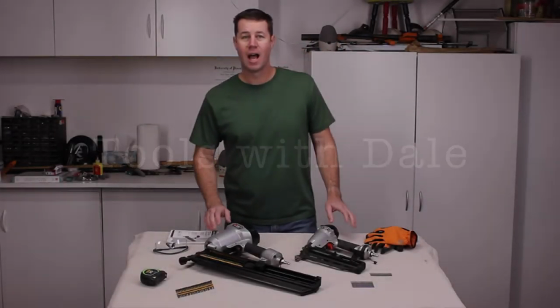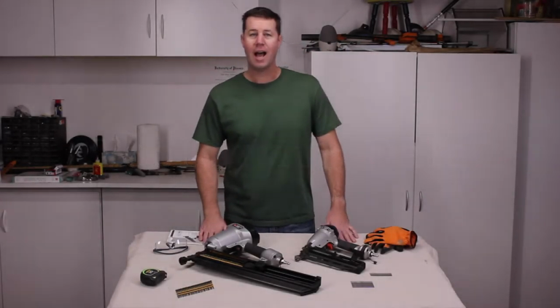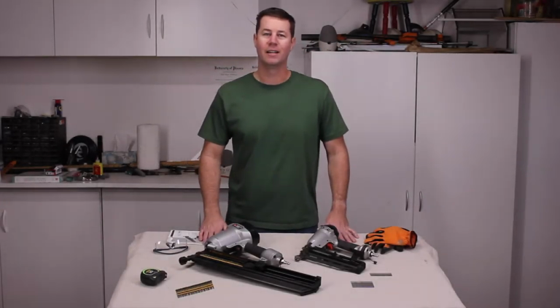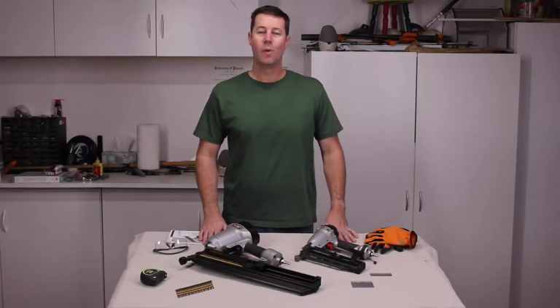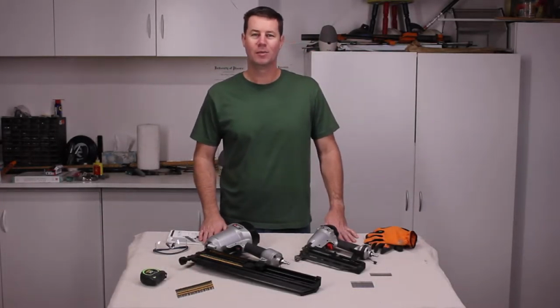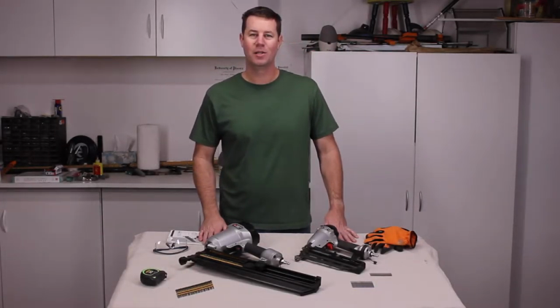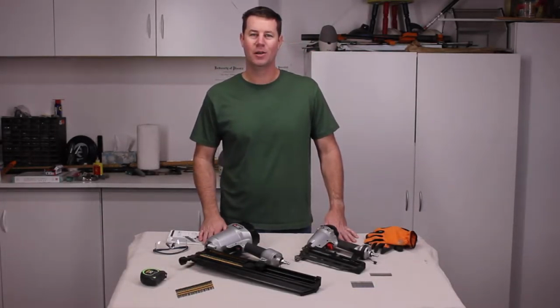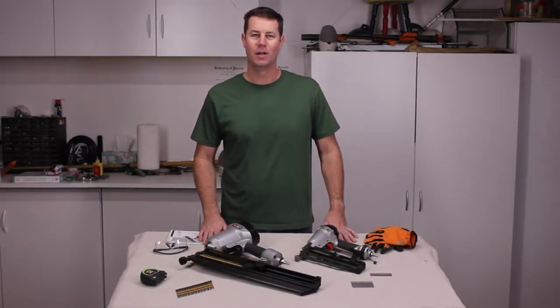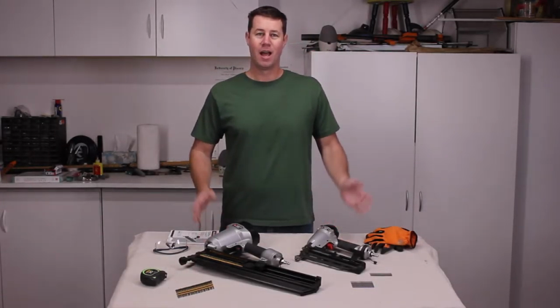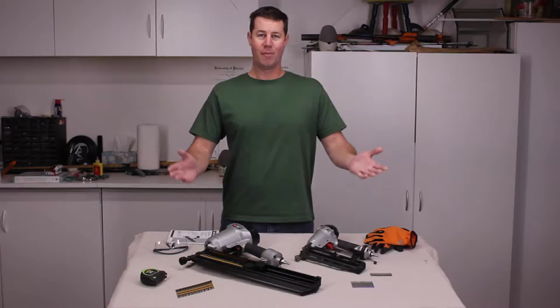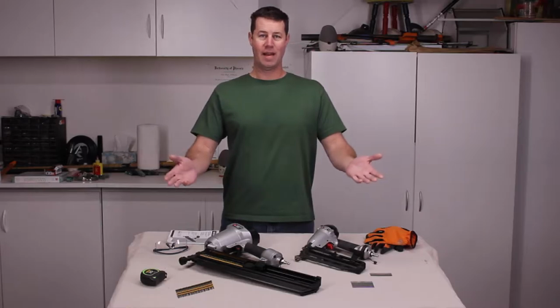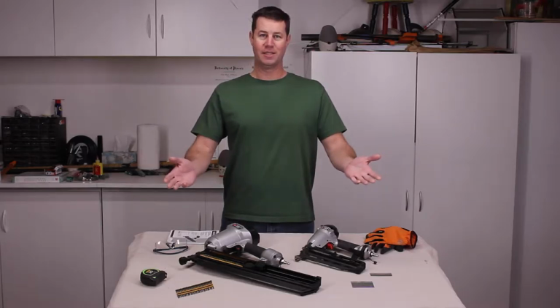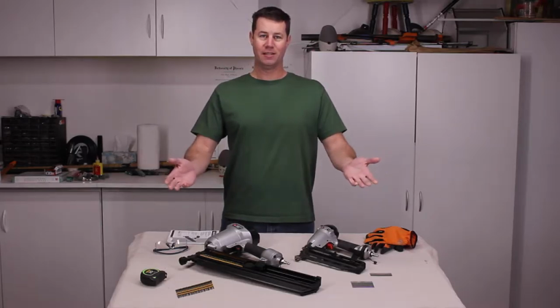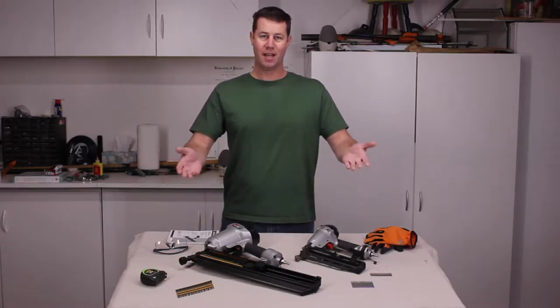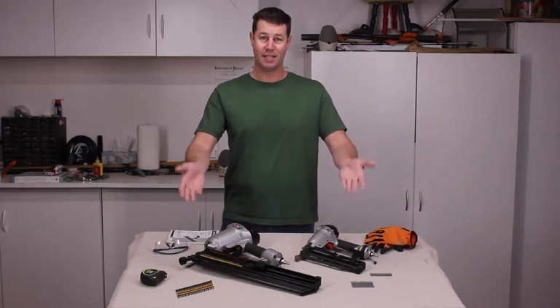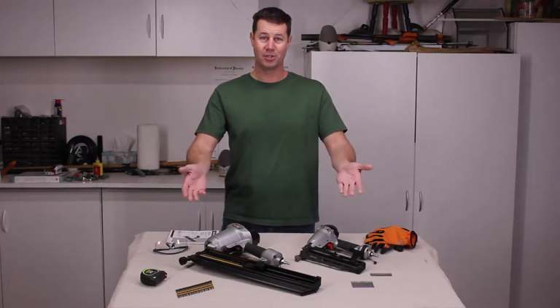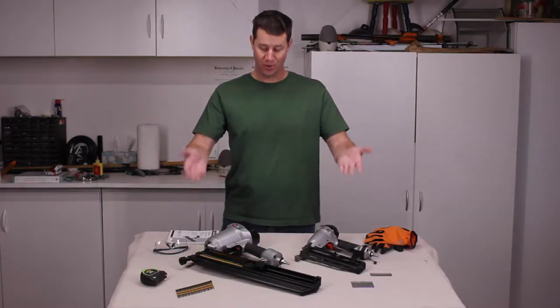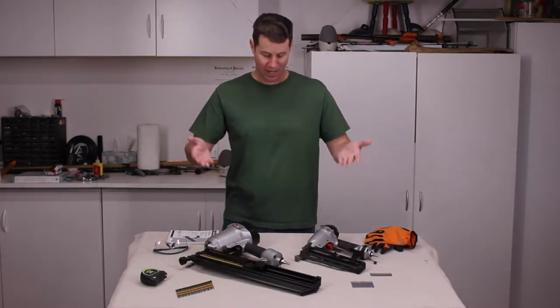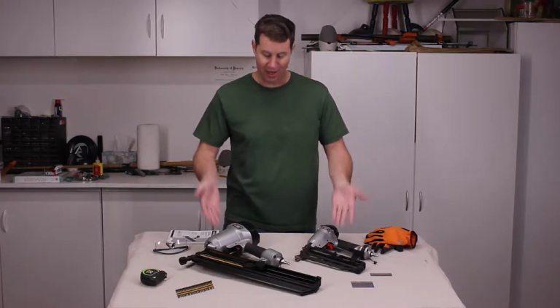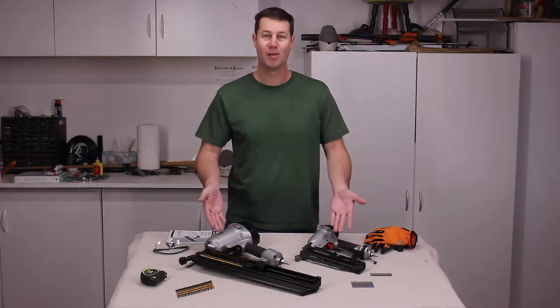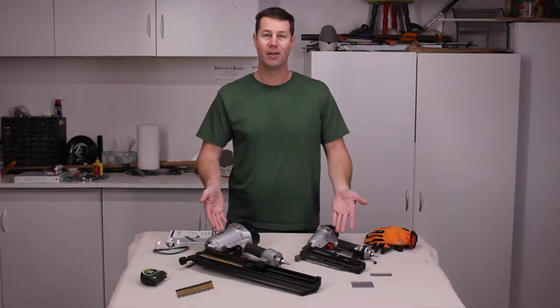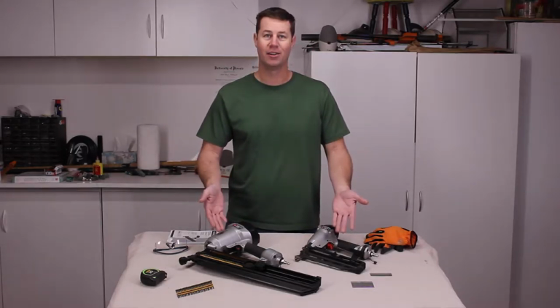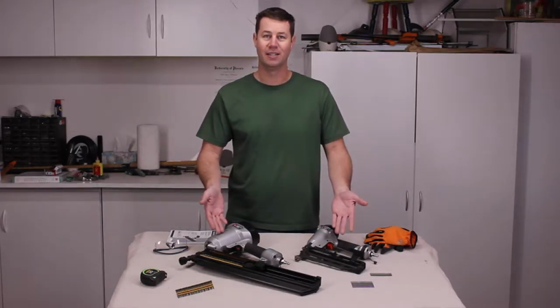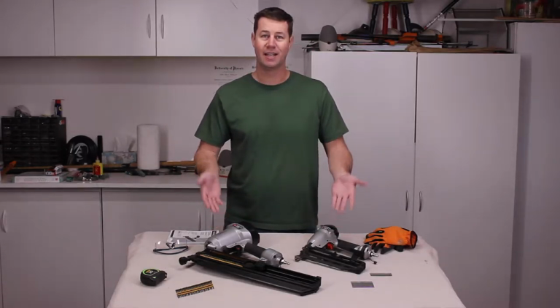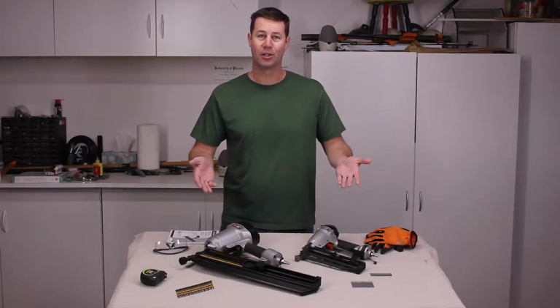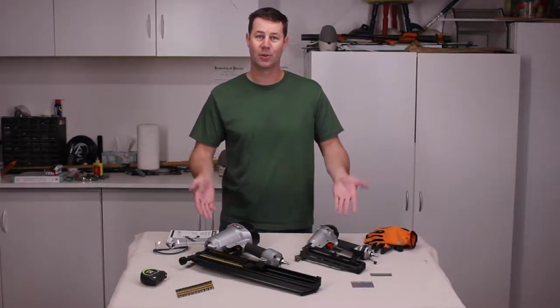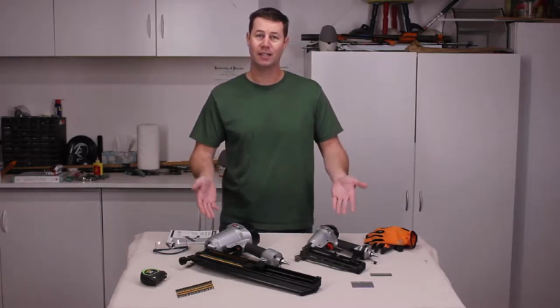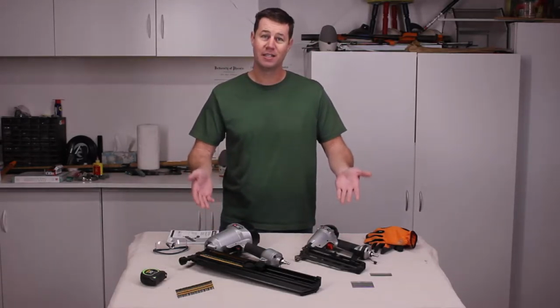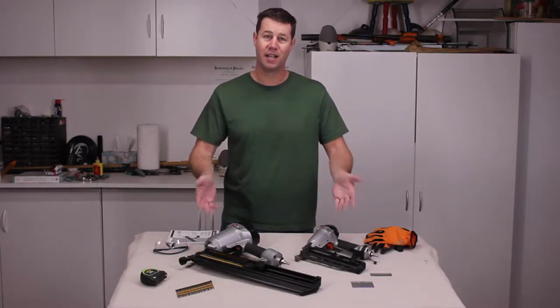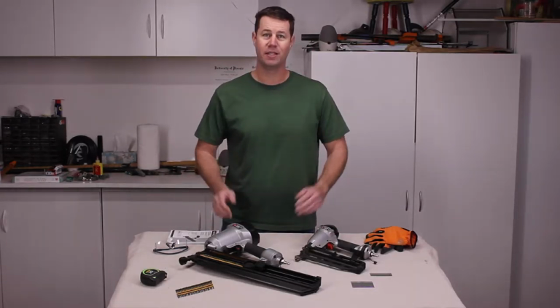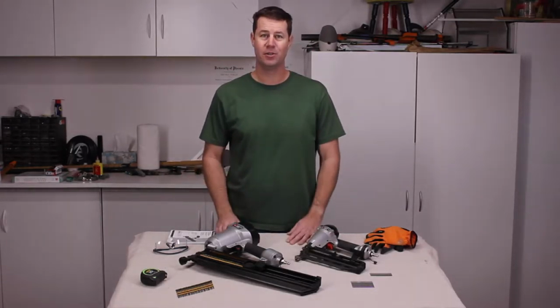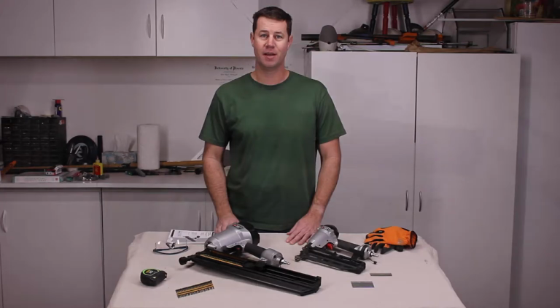Hi, welcome to my show. My name is Dale and today's show is all about nail guns and how to correctly and safely use them.